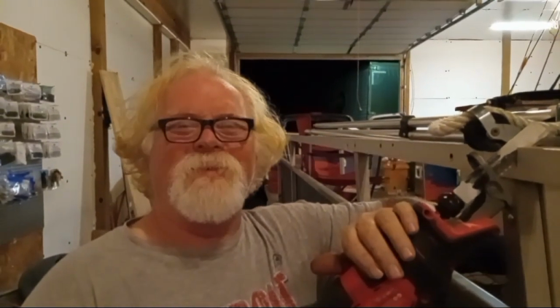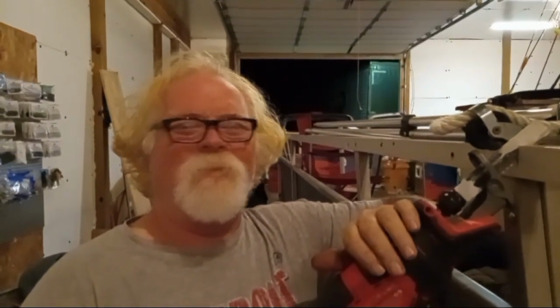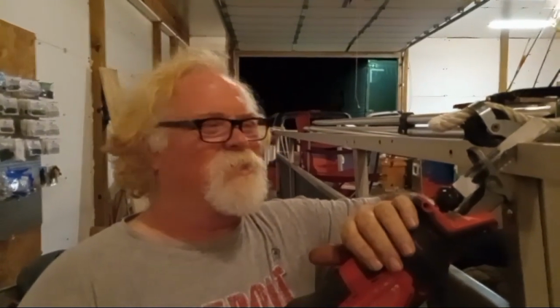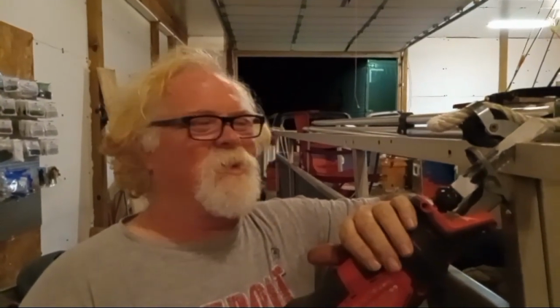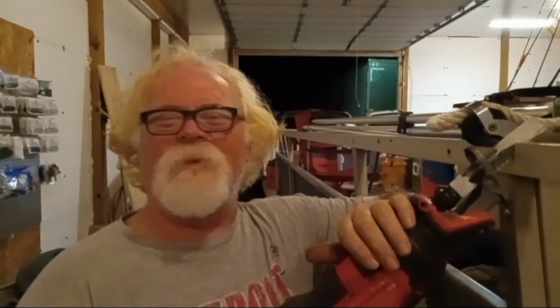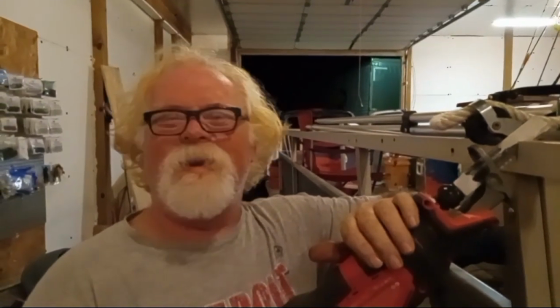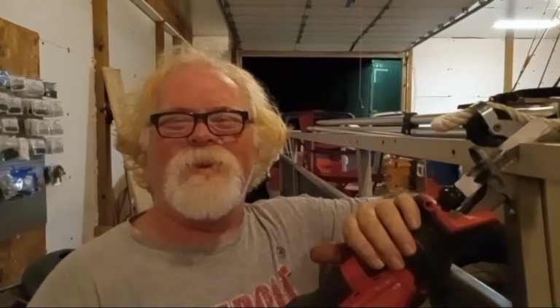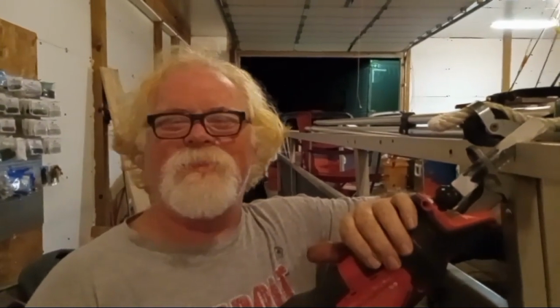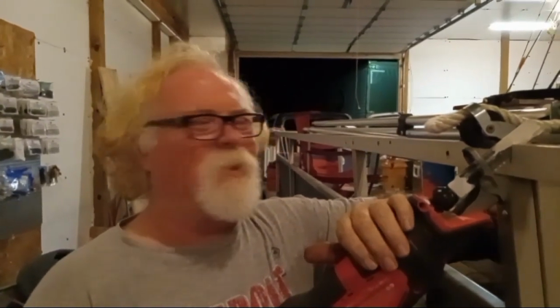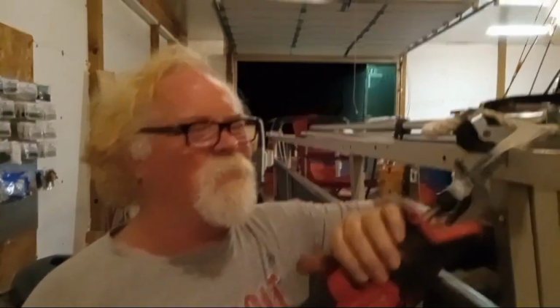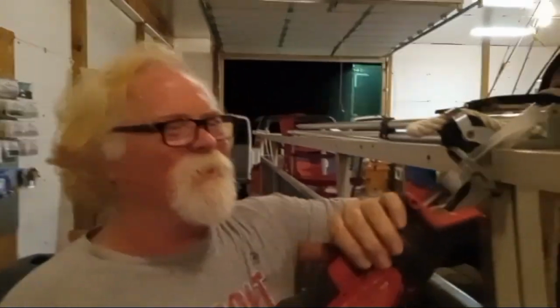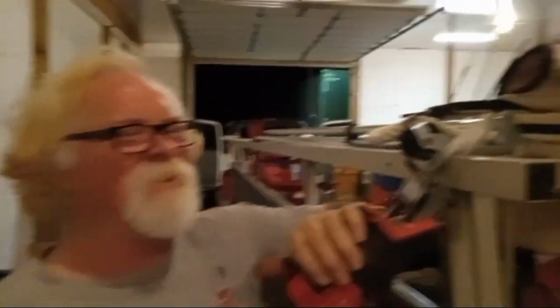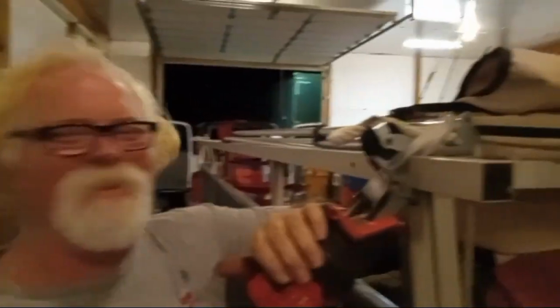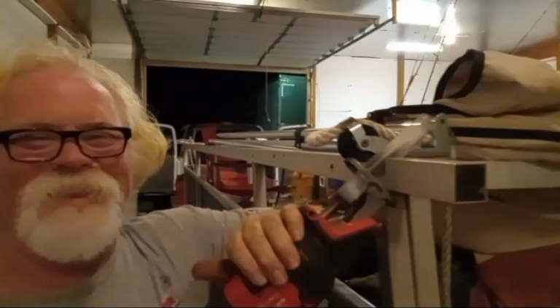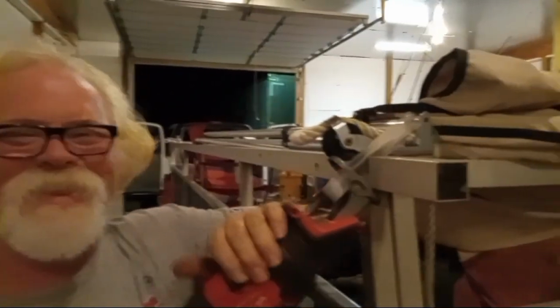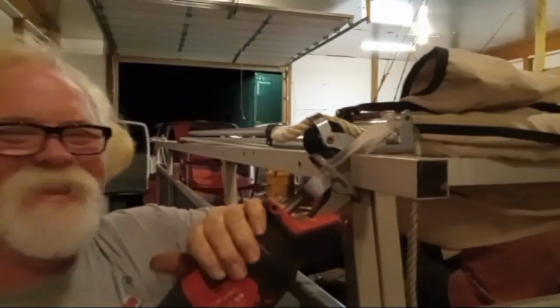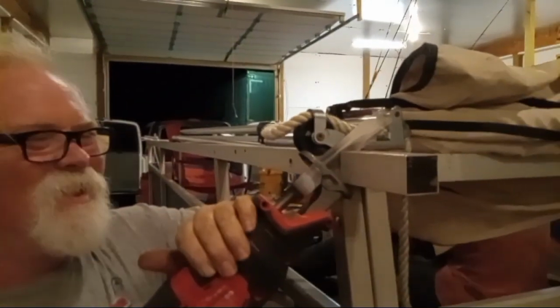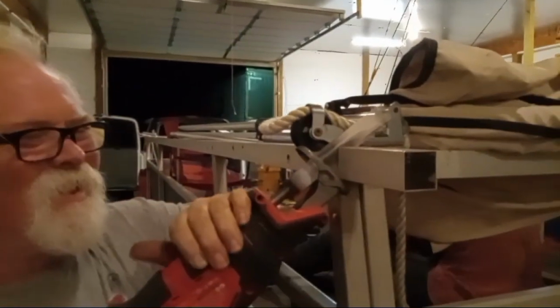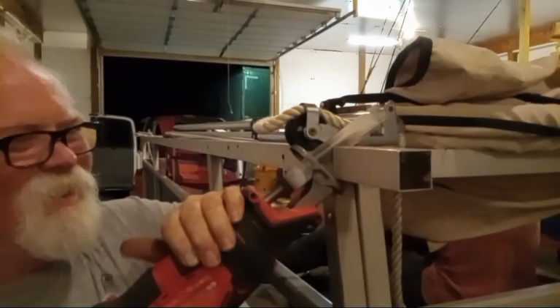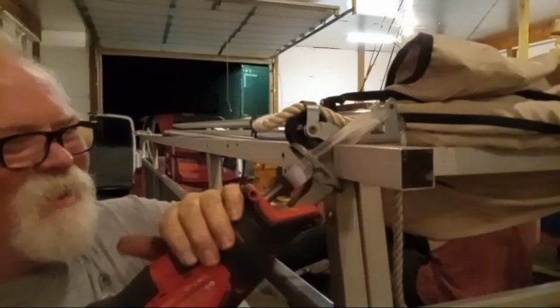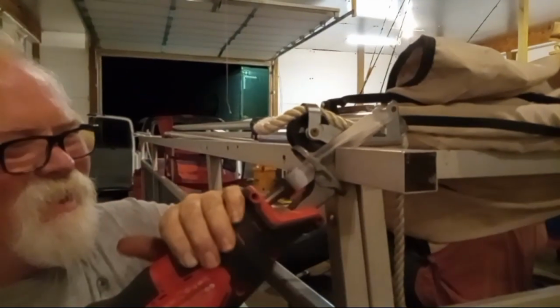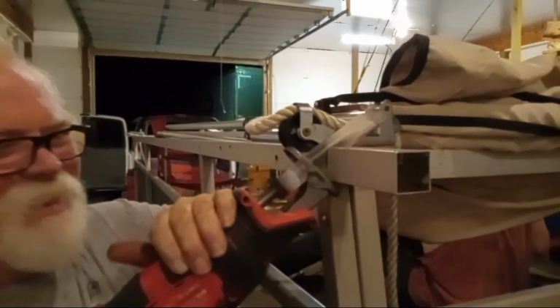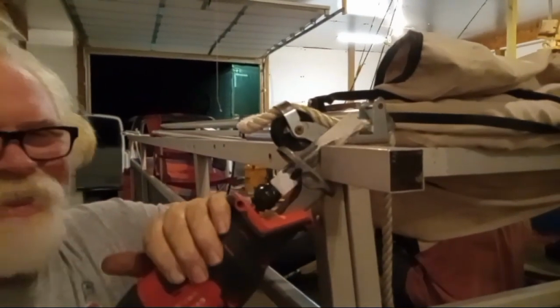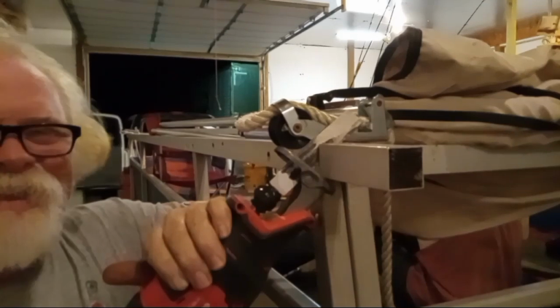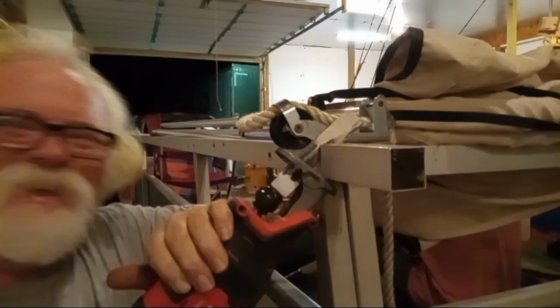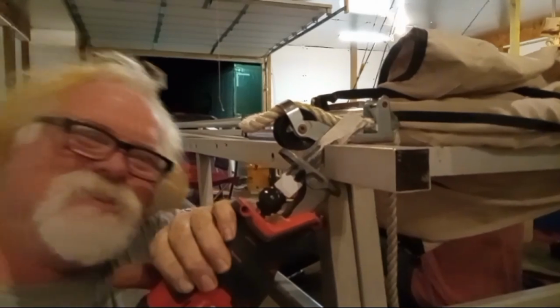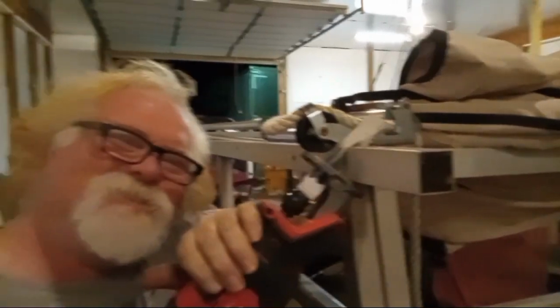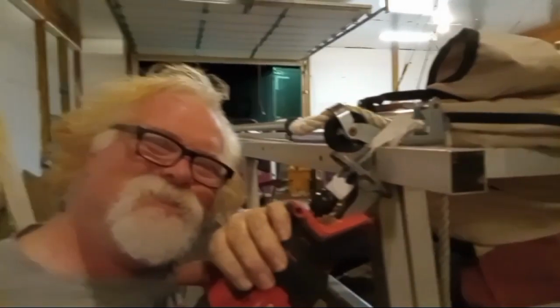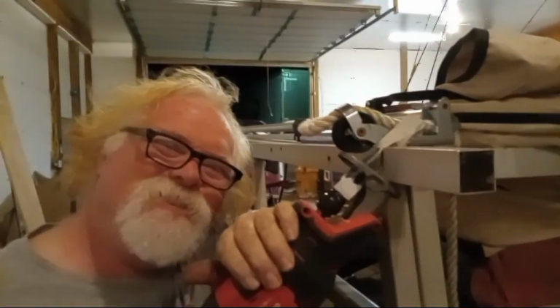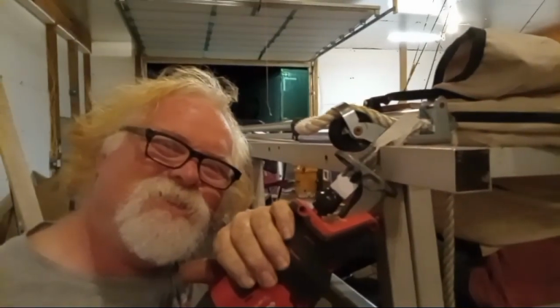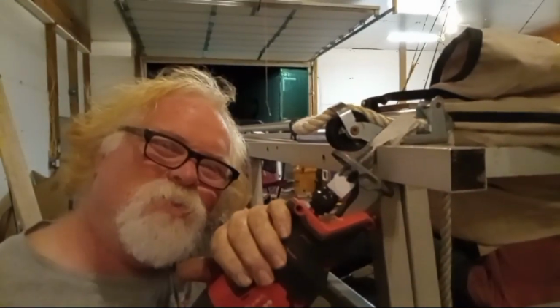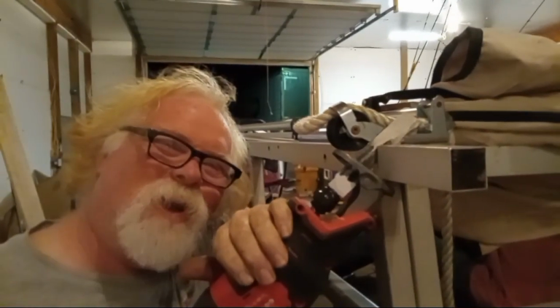We're still wiring the boat. This is wiring.